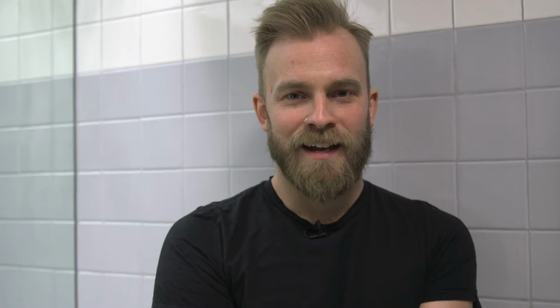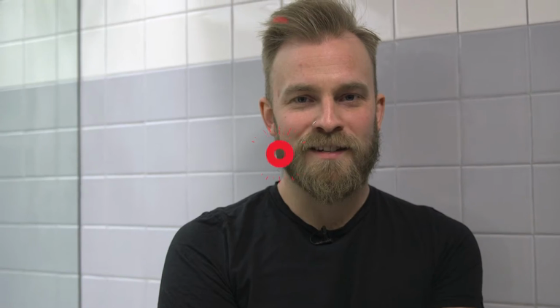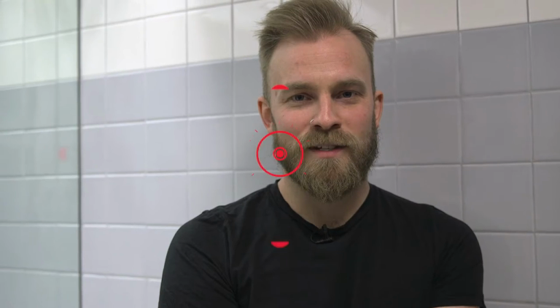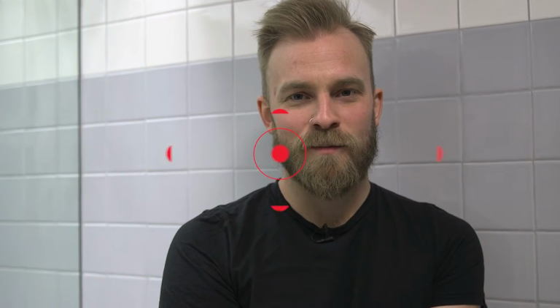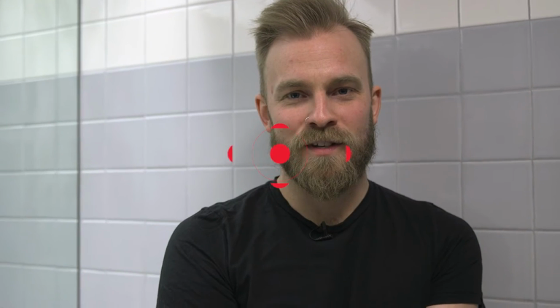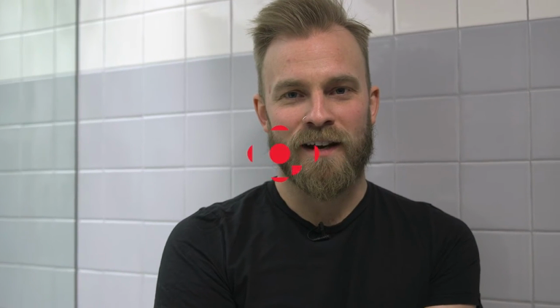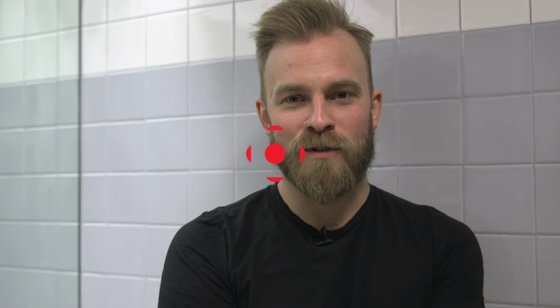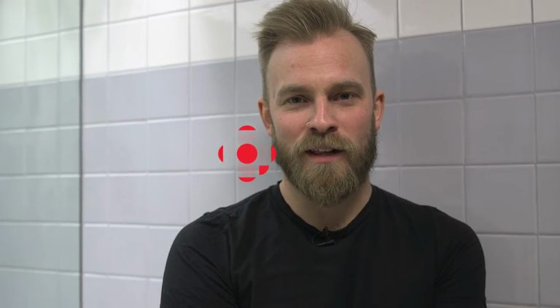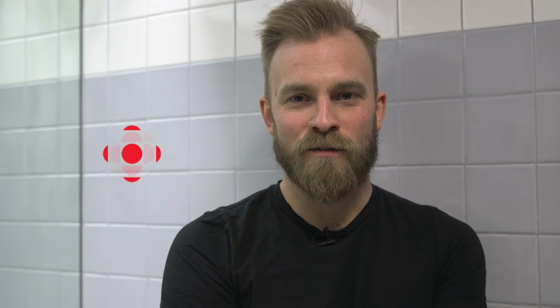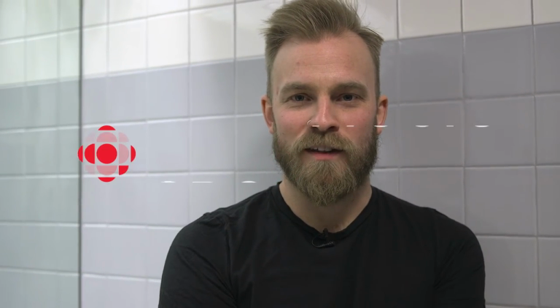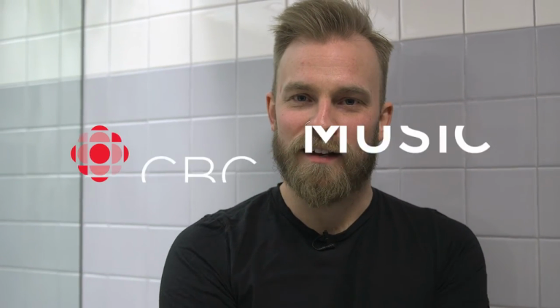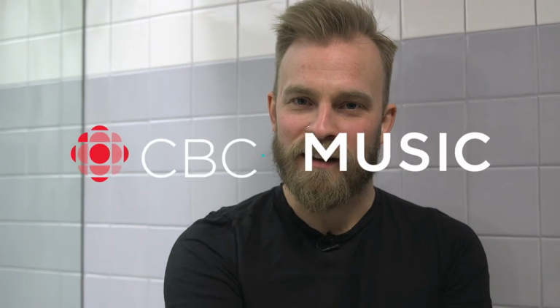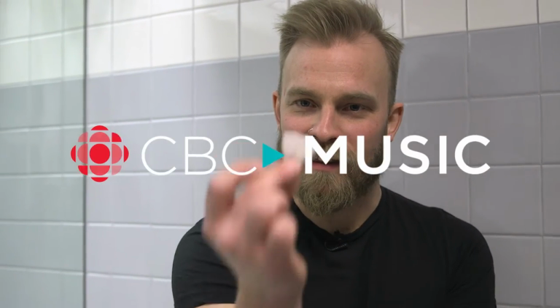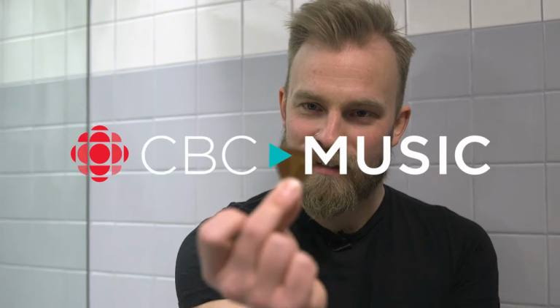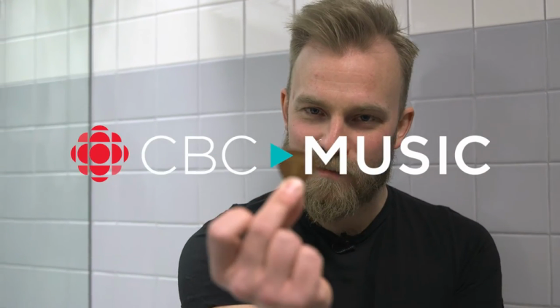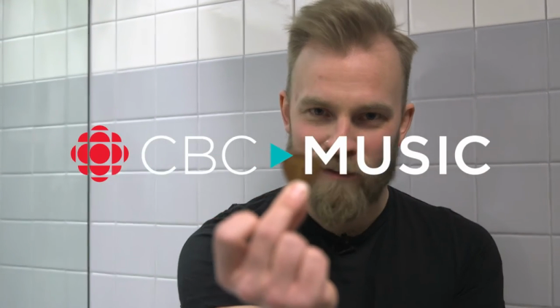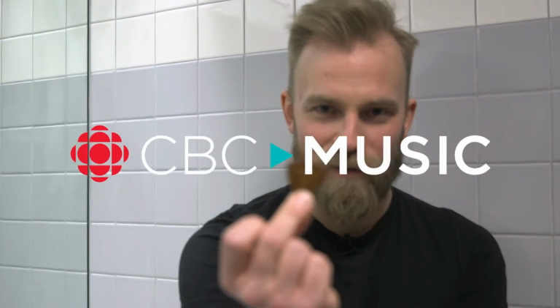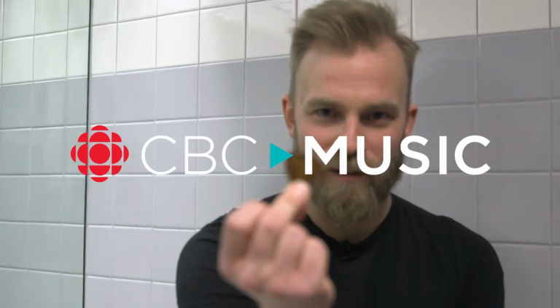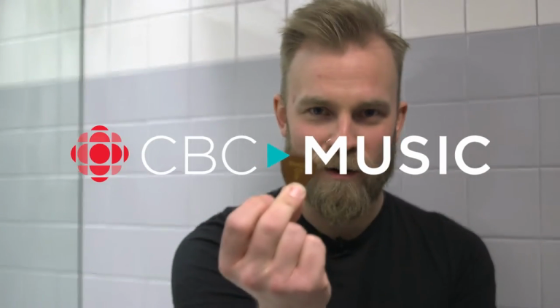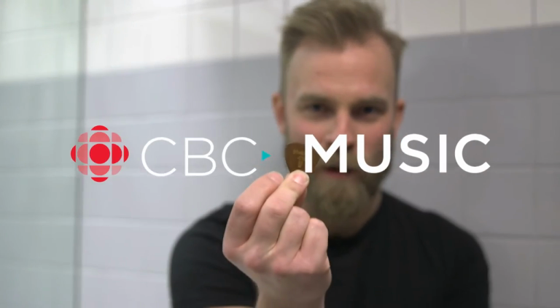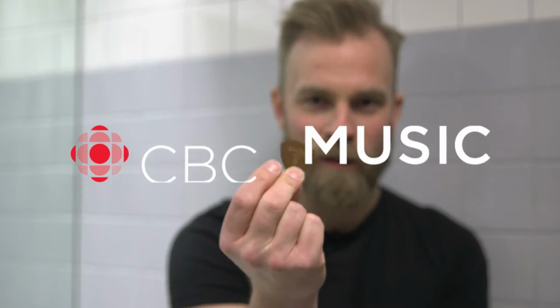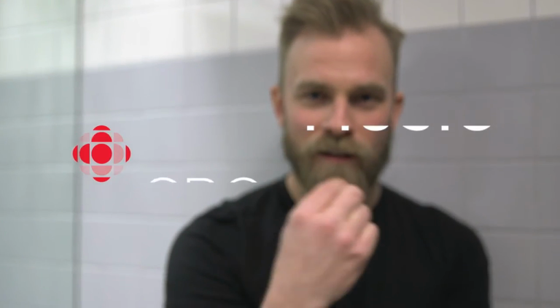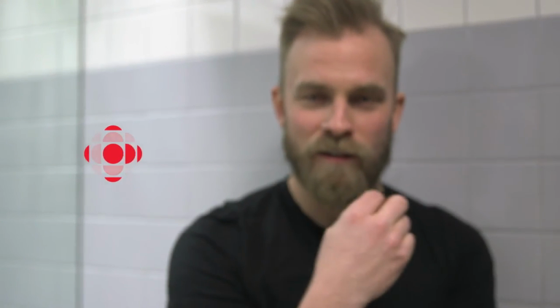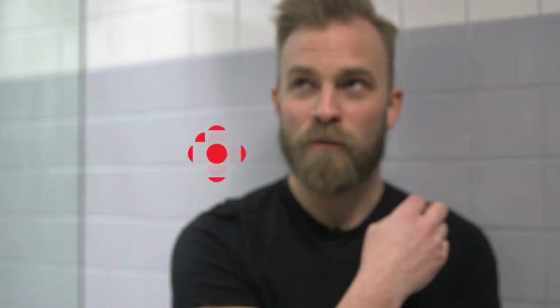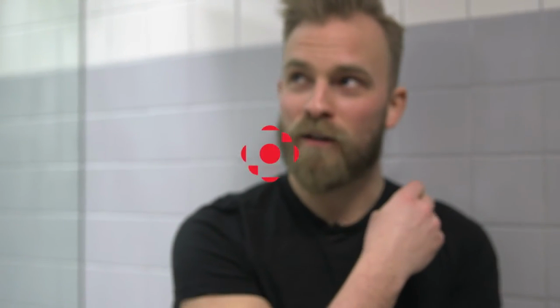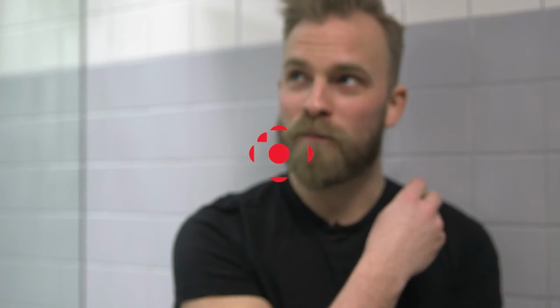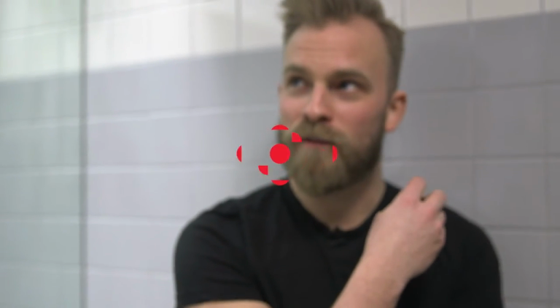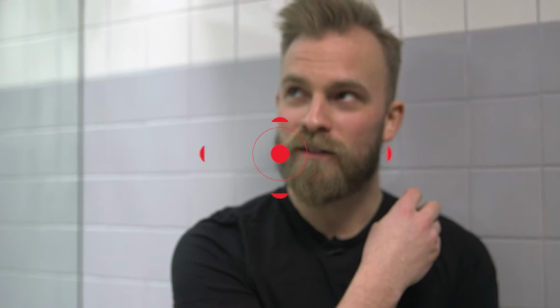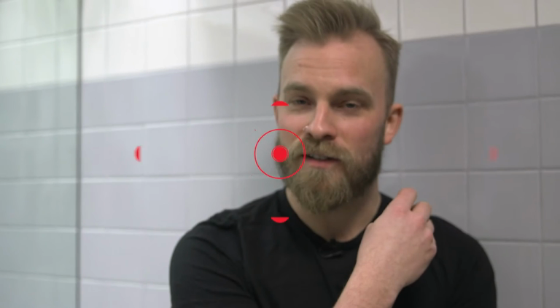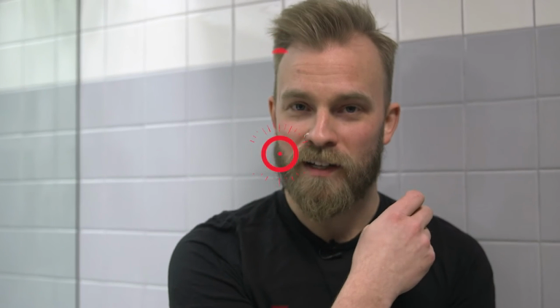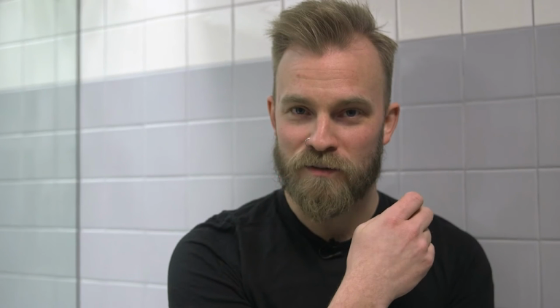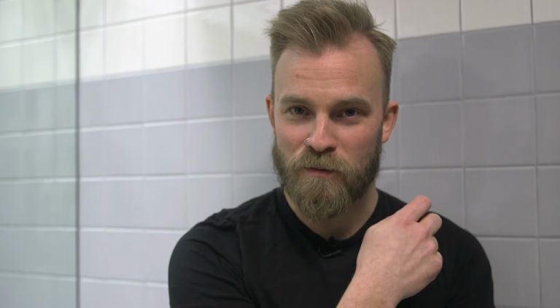Hey CBC Music, I'm Joey Landreth and this is my favorite guitar pick. Welcome to the ladies room.